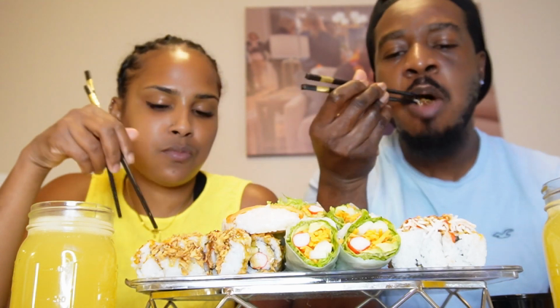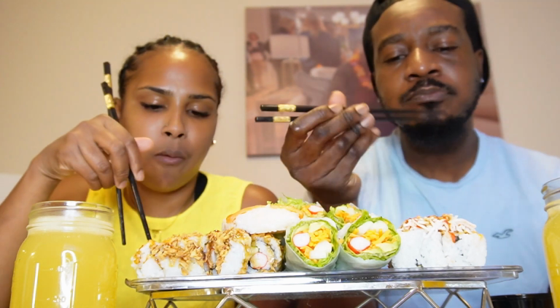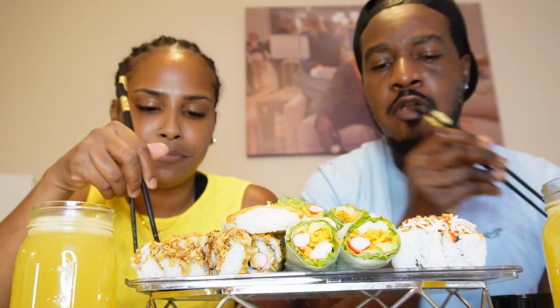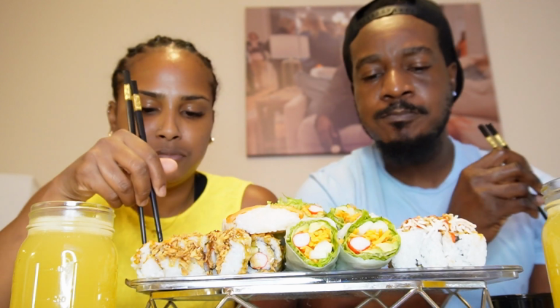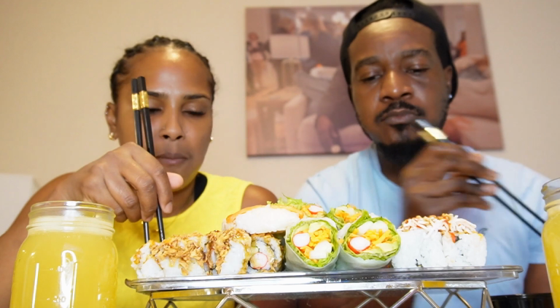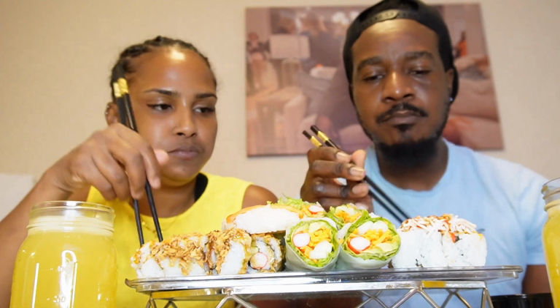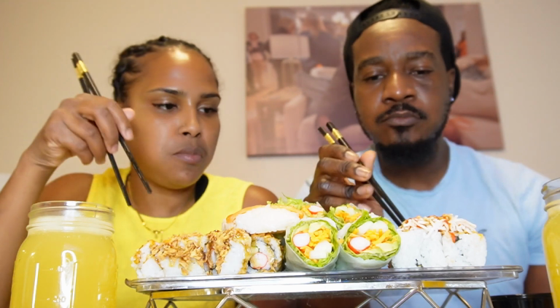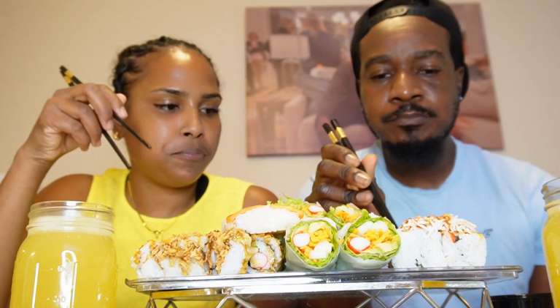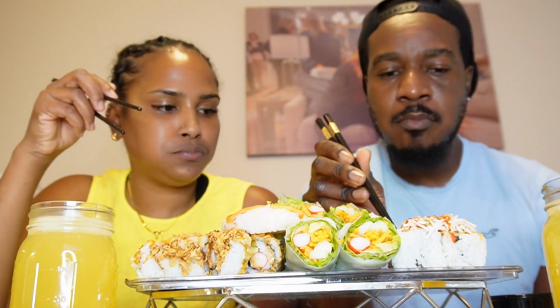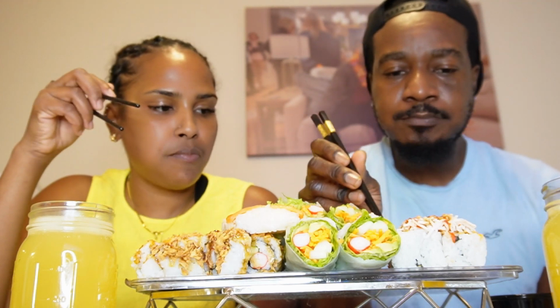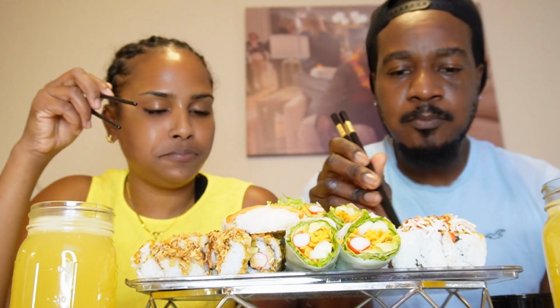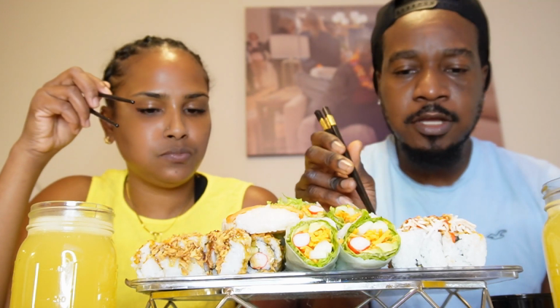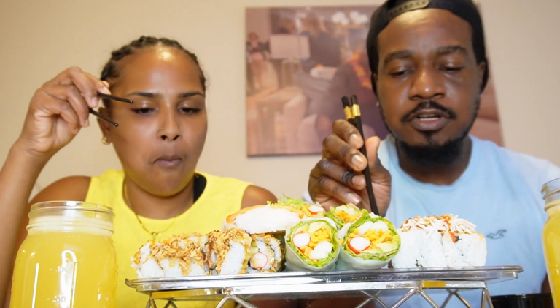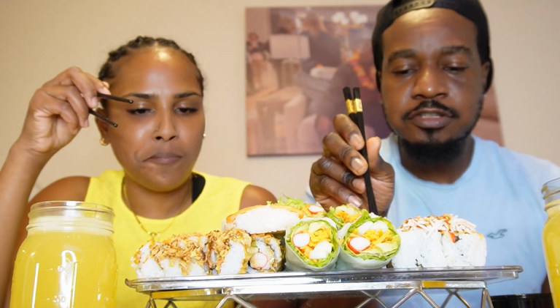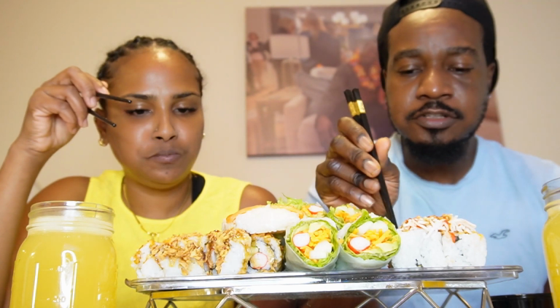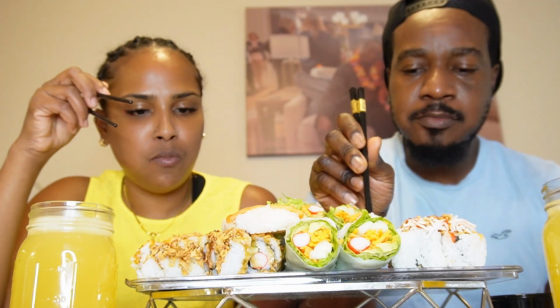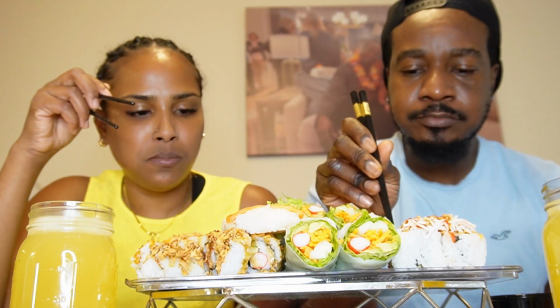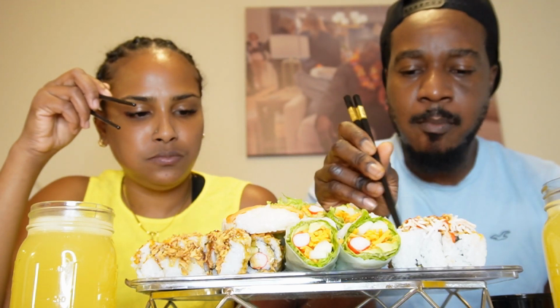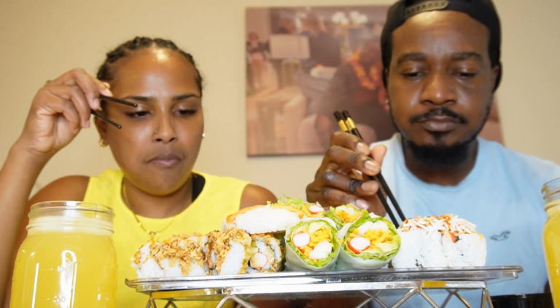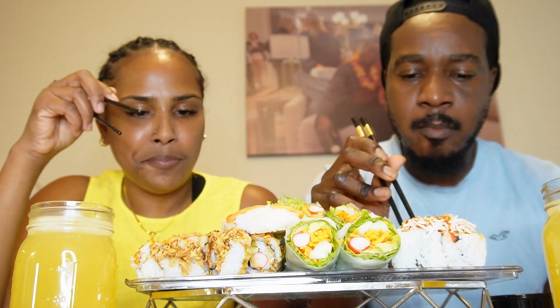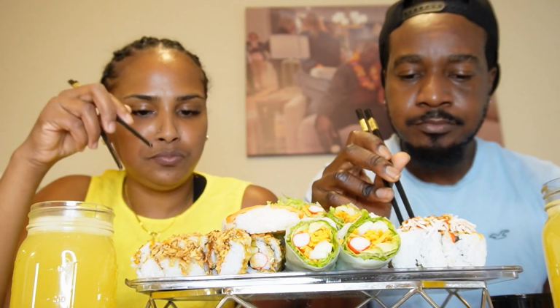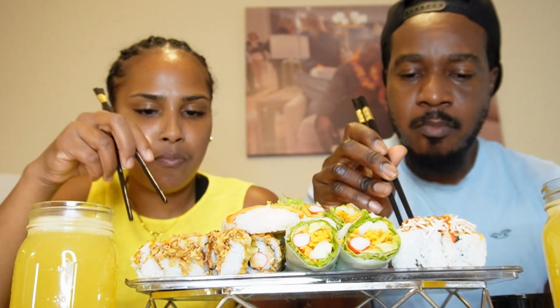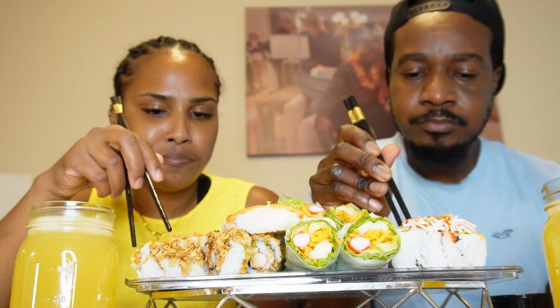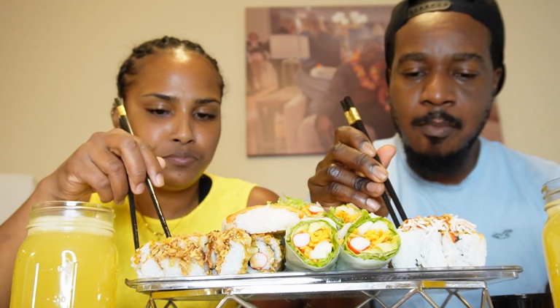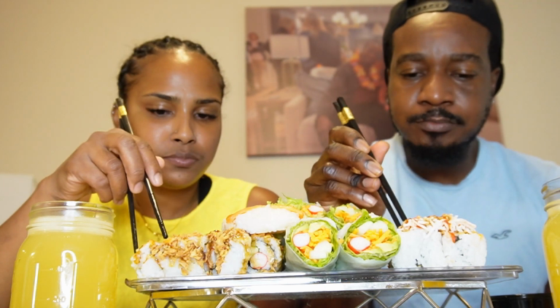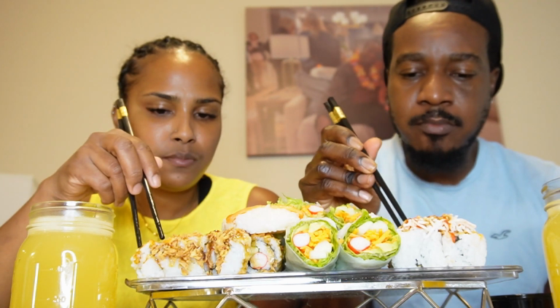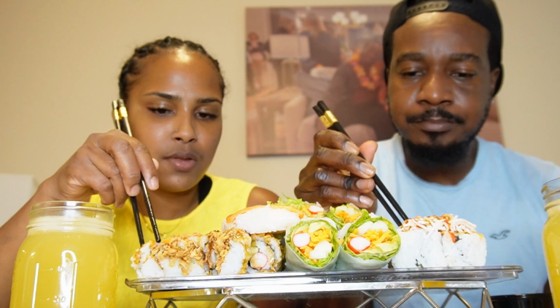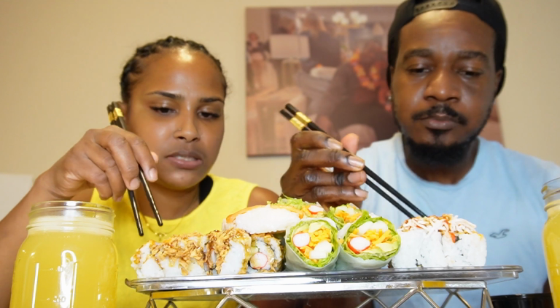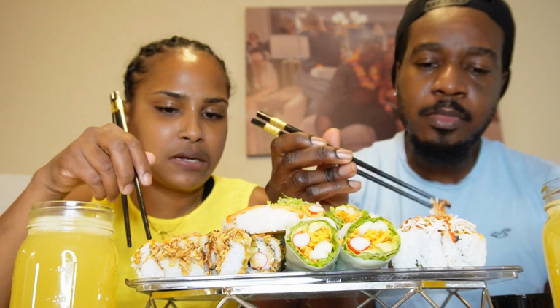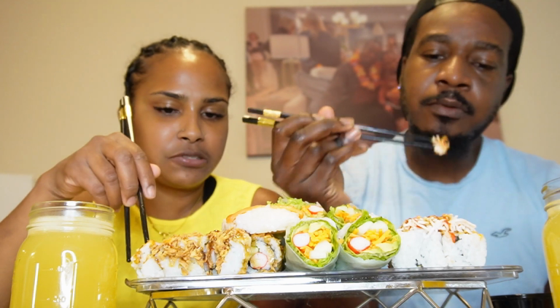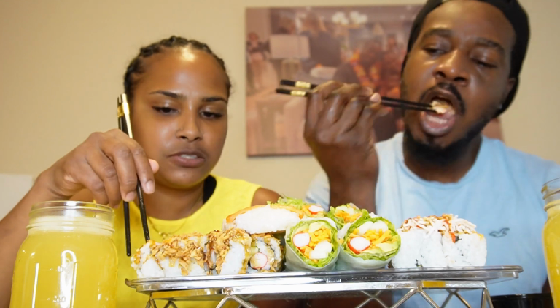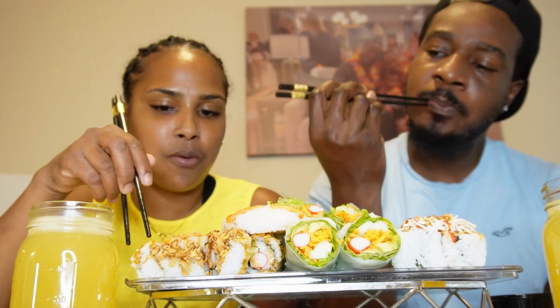It's like sriracha mayonnaise. I like sriracha sauce on it. This is like a crunchy roll.